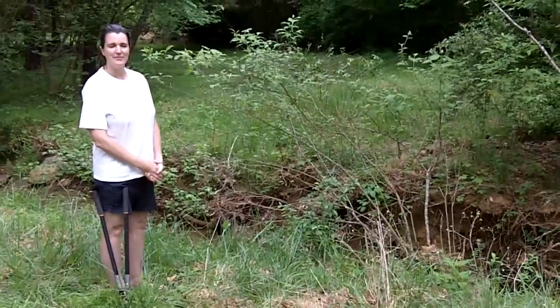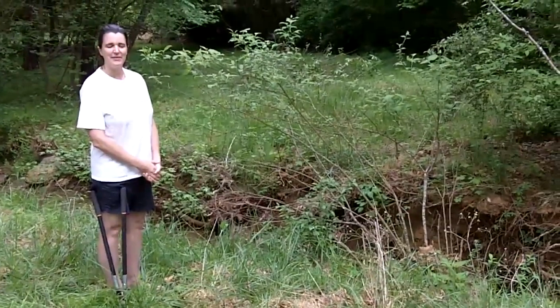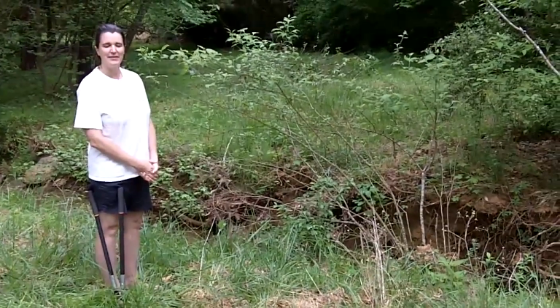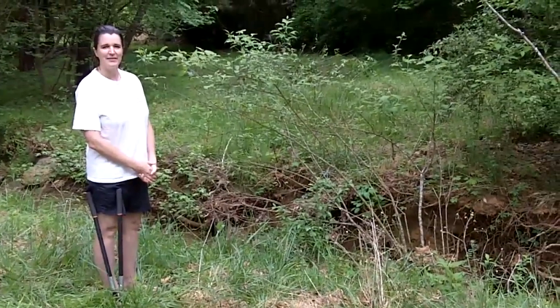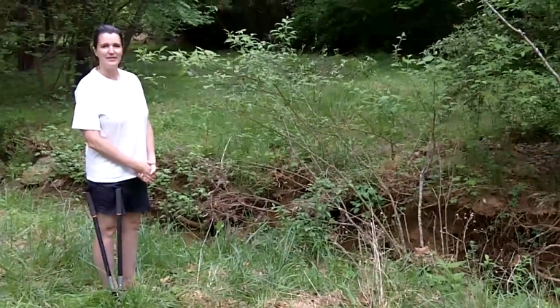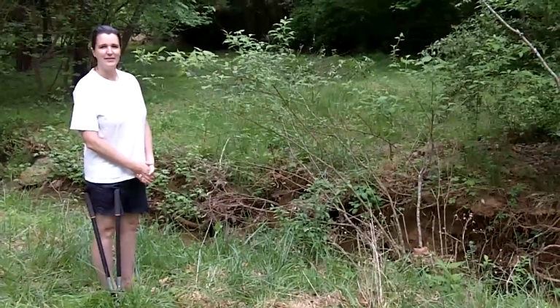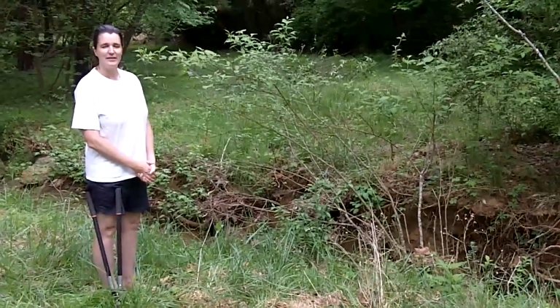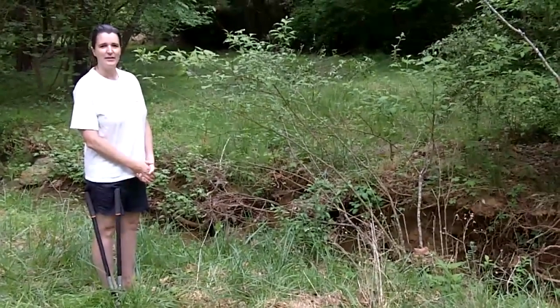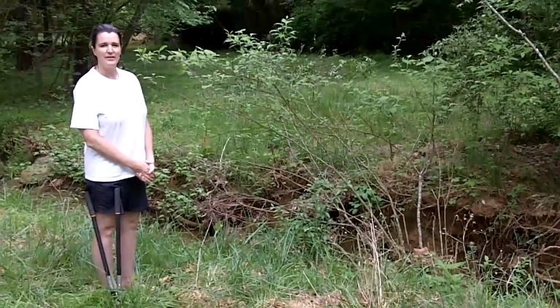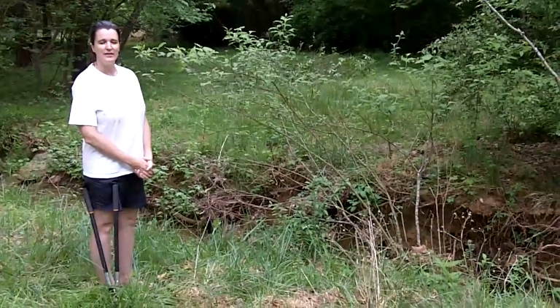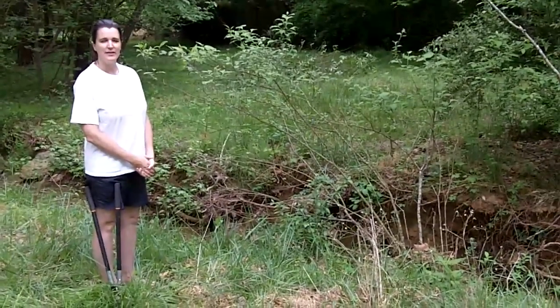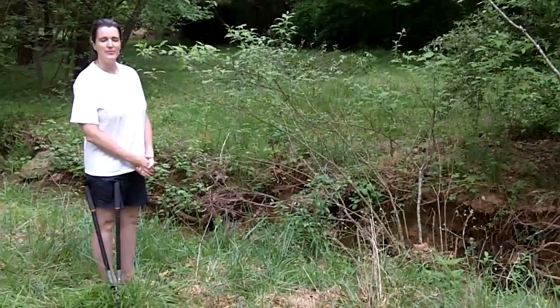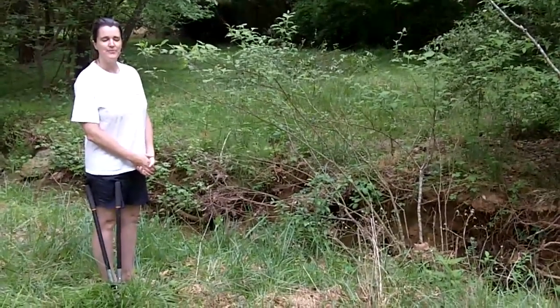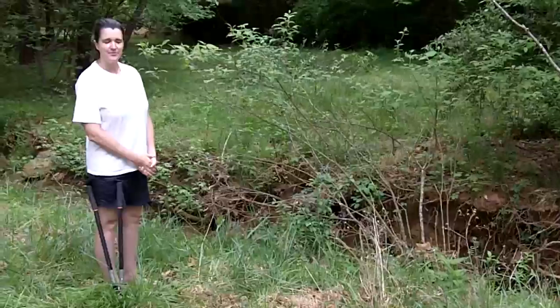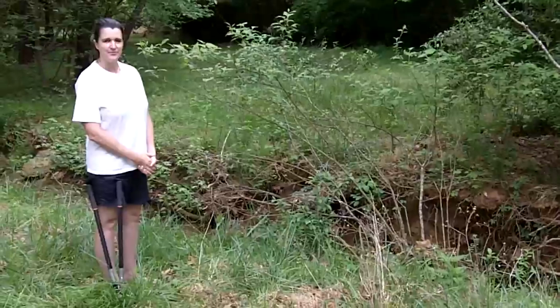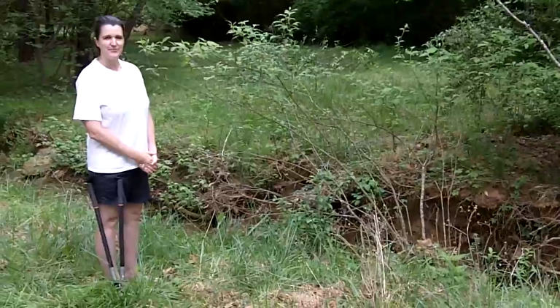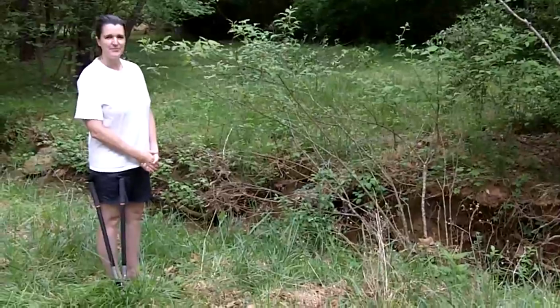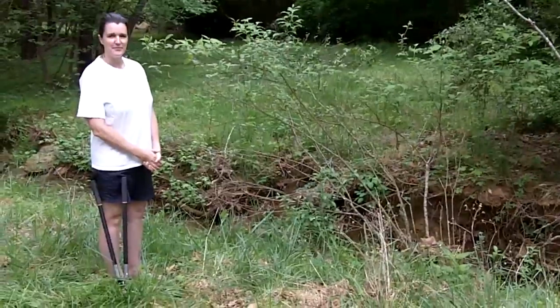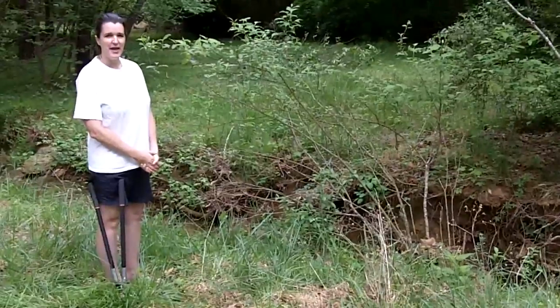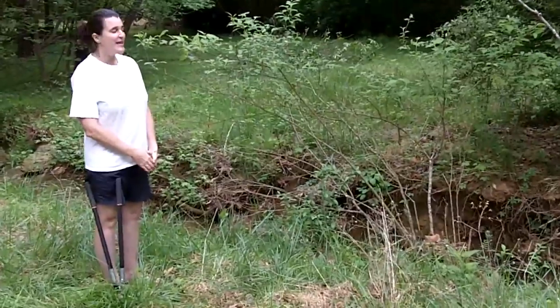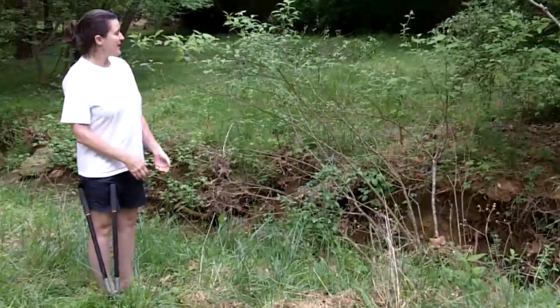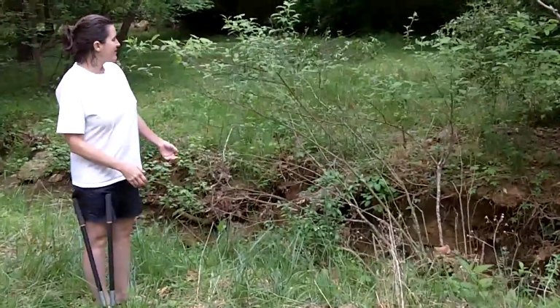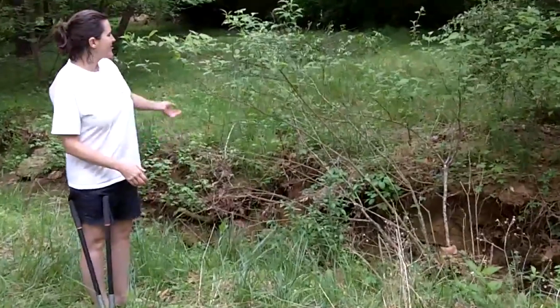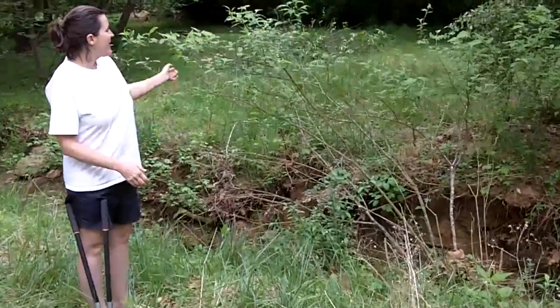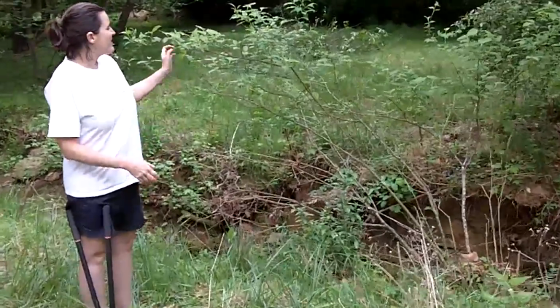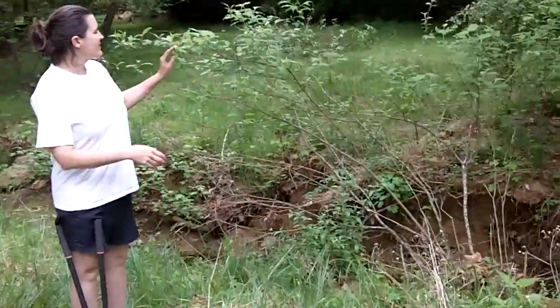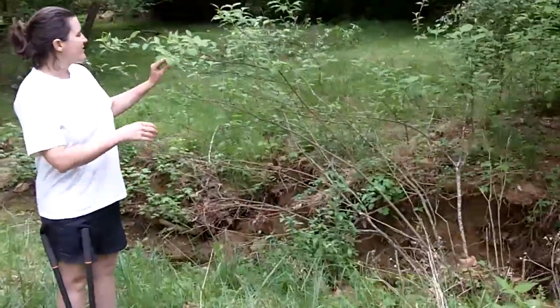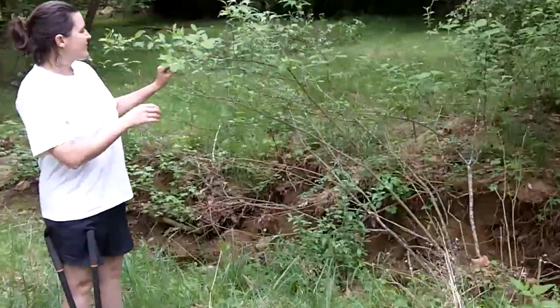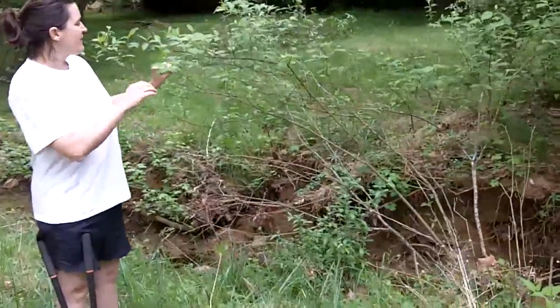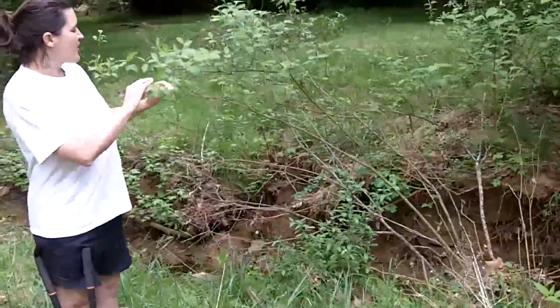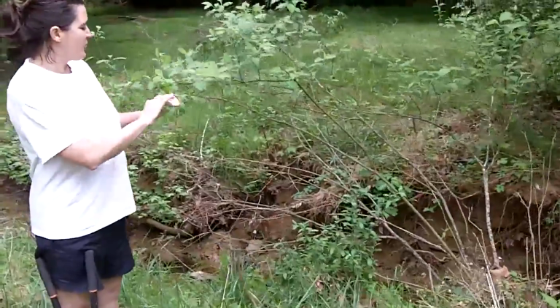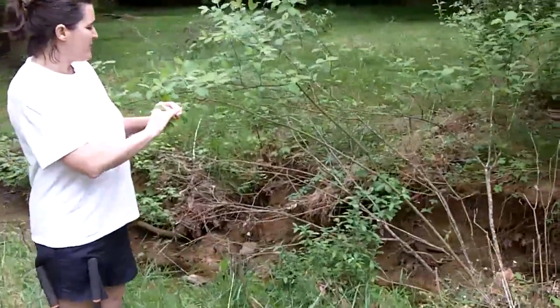Karen, we've got a plant here that we're going to save. It's a silky dogwood, right? Yes, this is a silky dogwood.